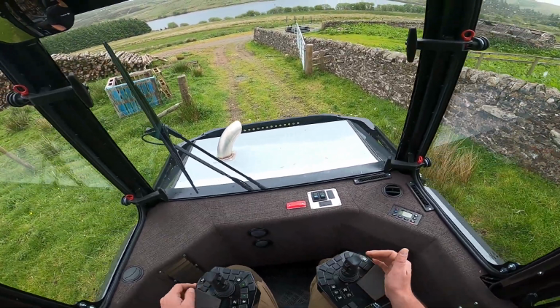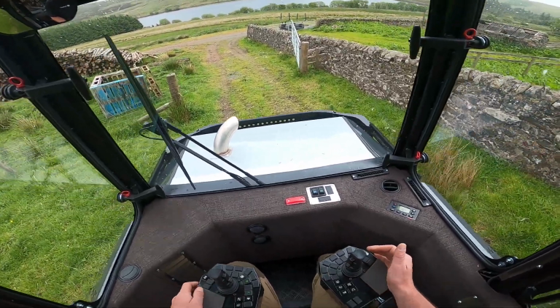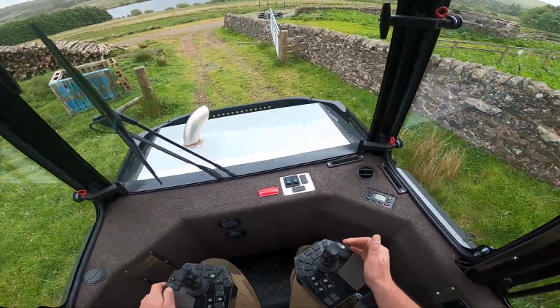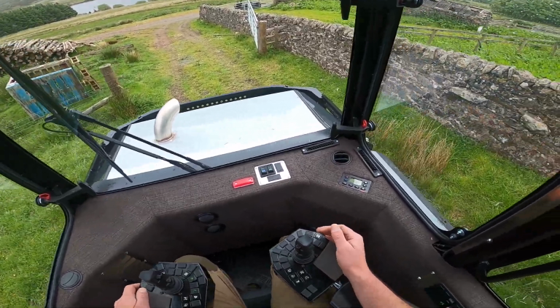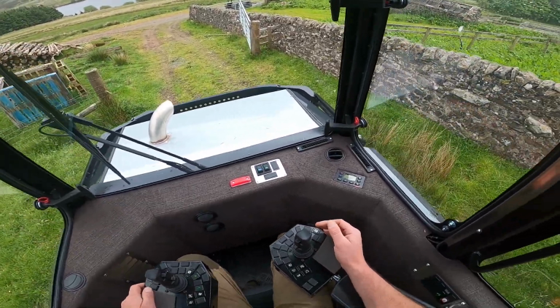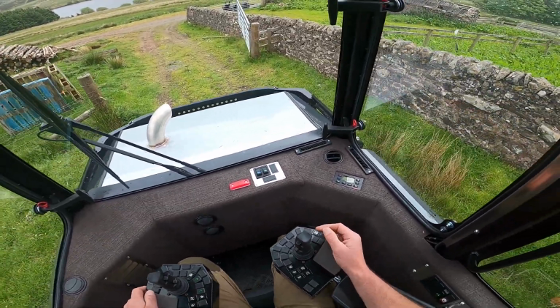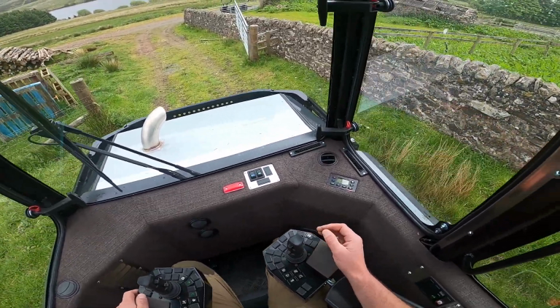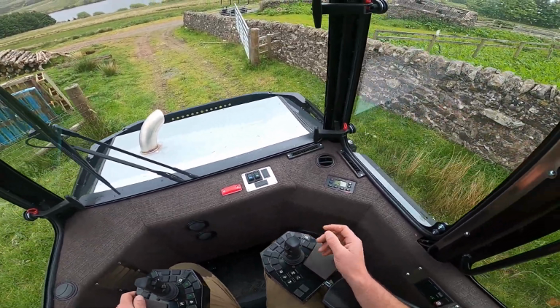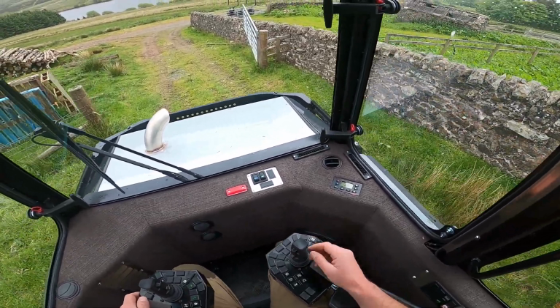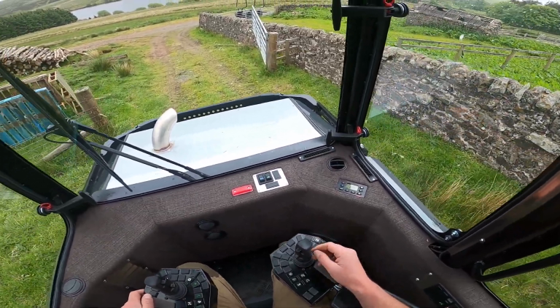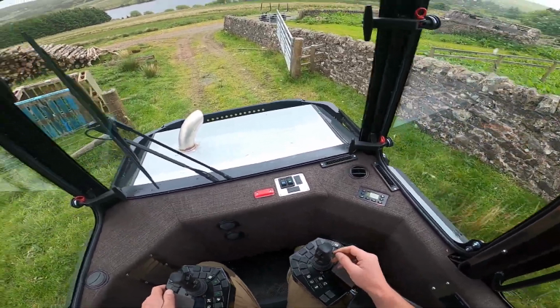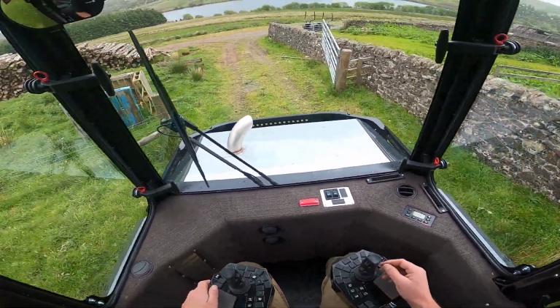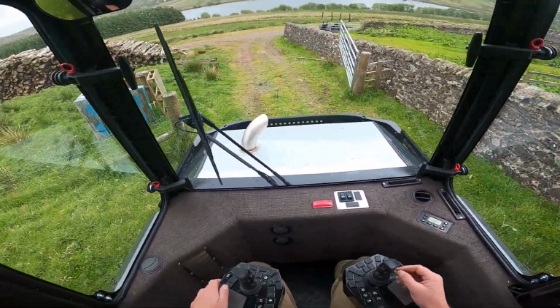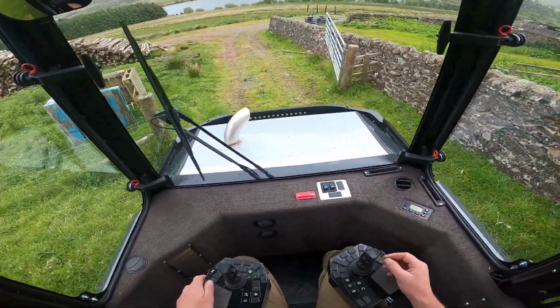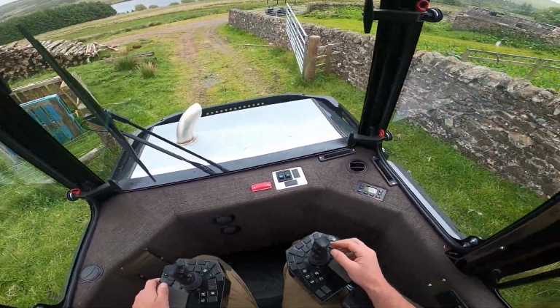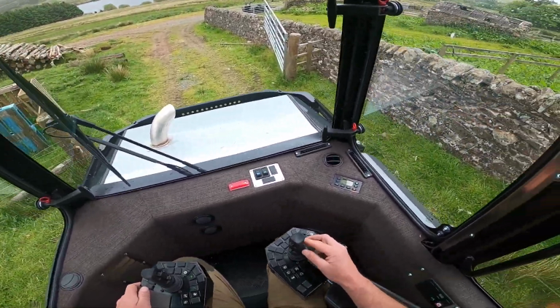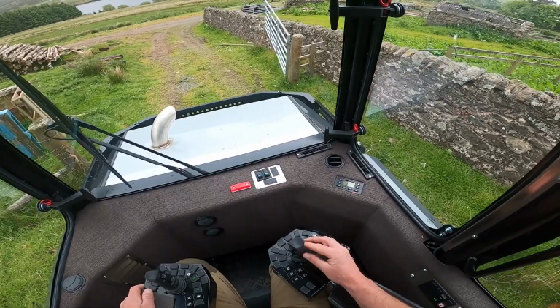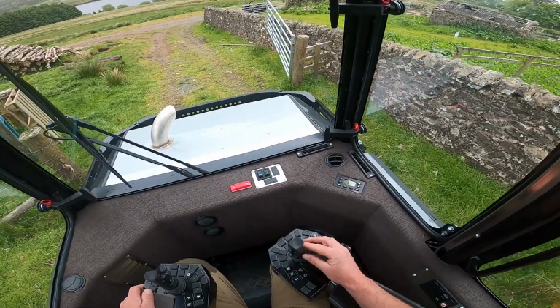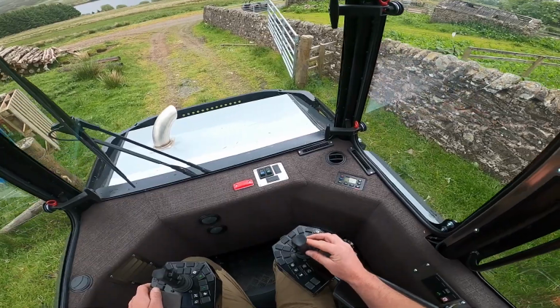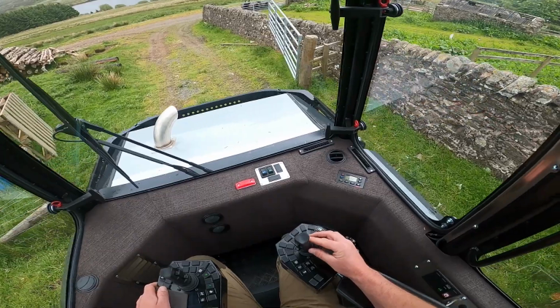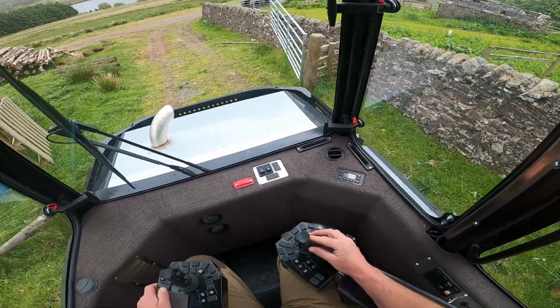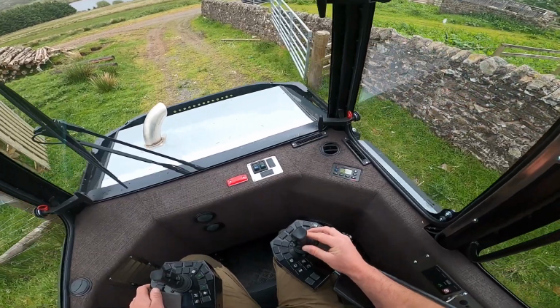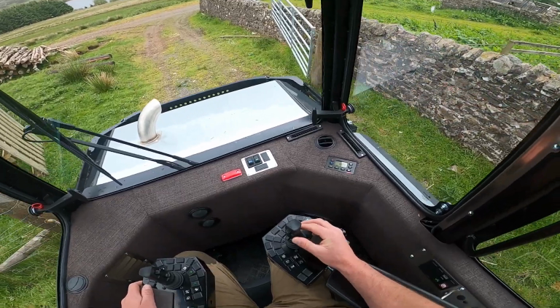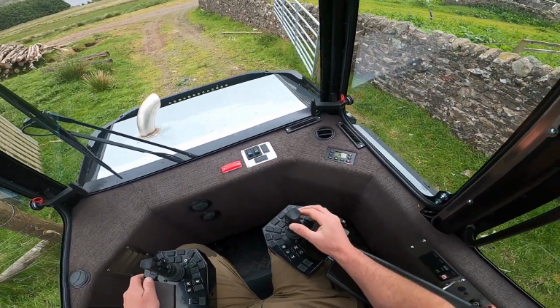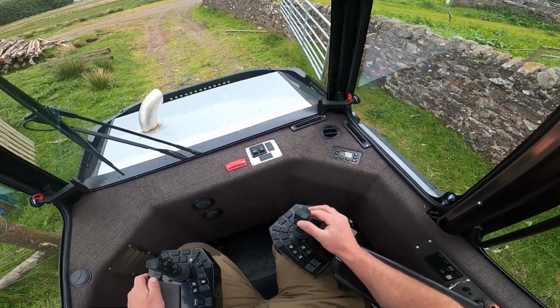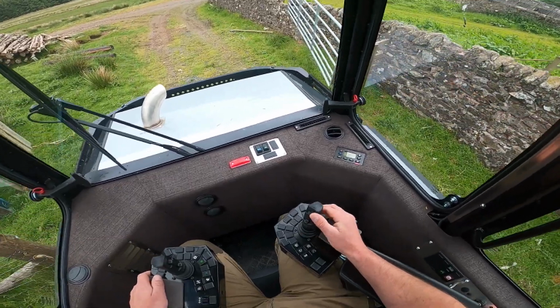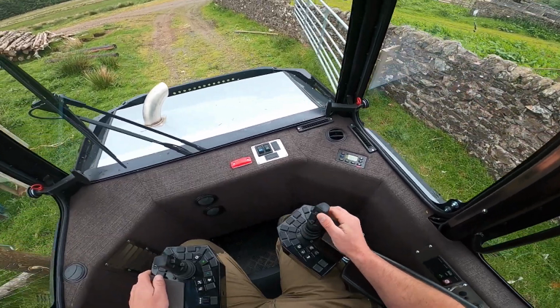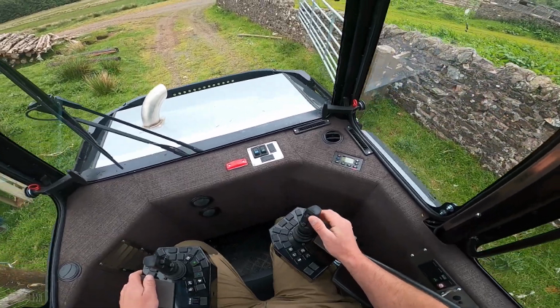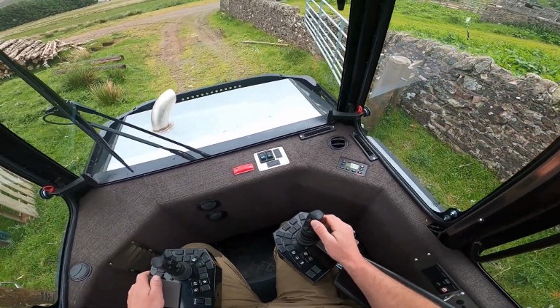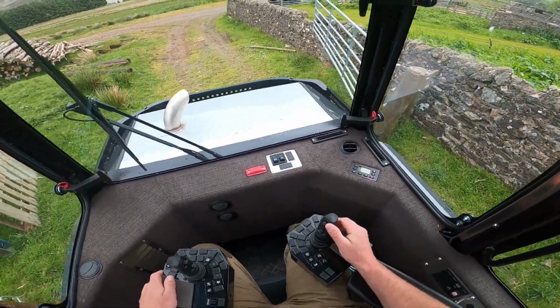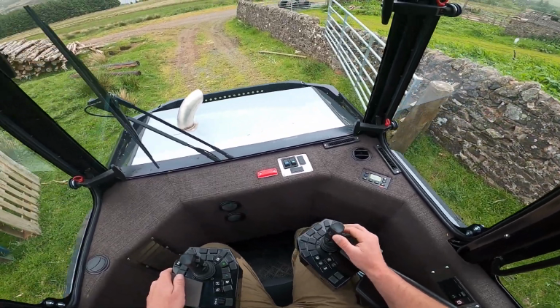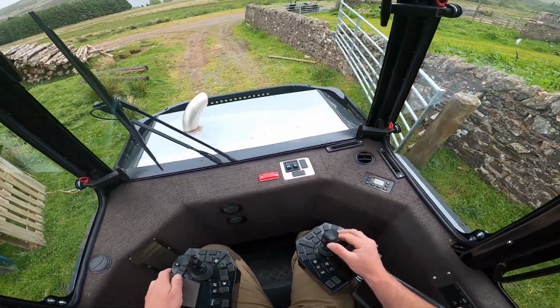You can see here, when I'm not in crane mode, all the steering is done with this right hand joystick.